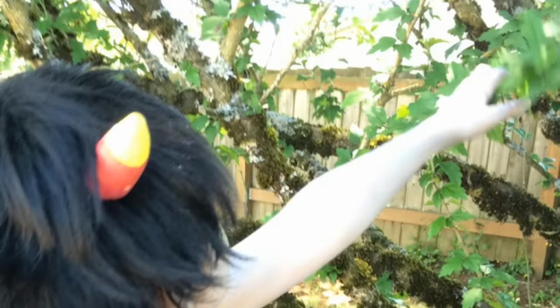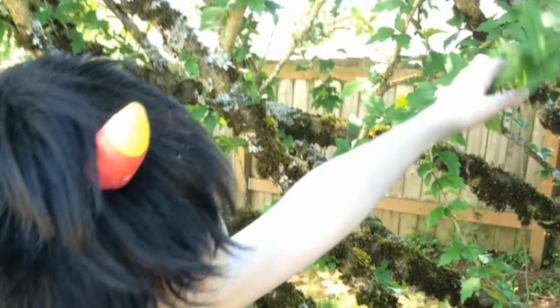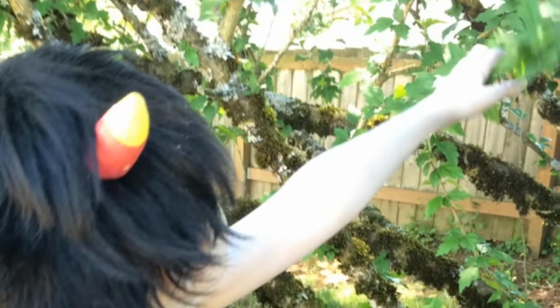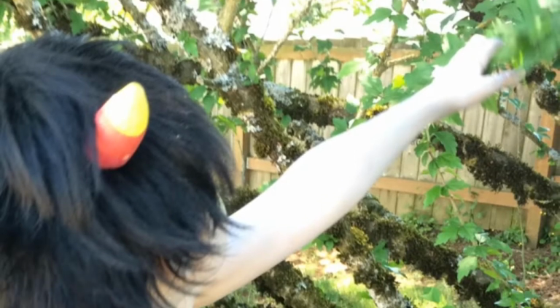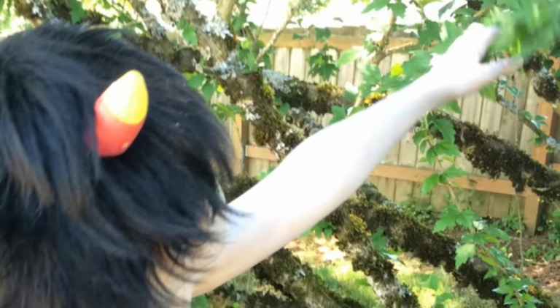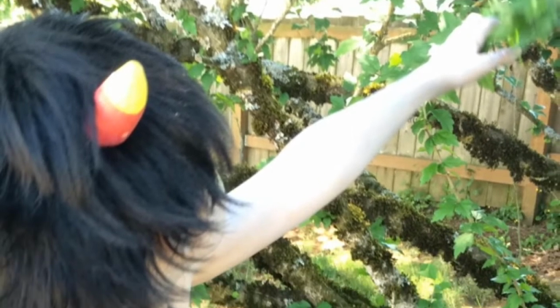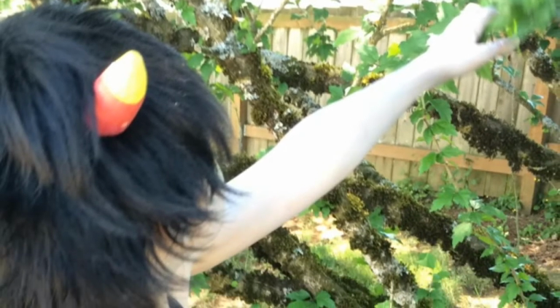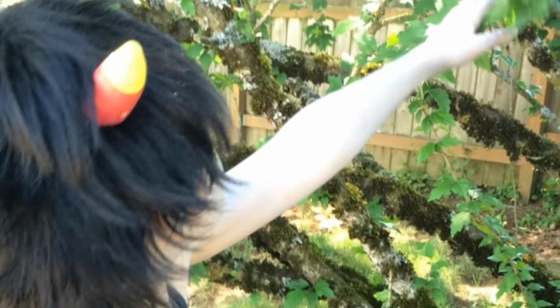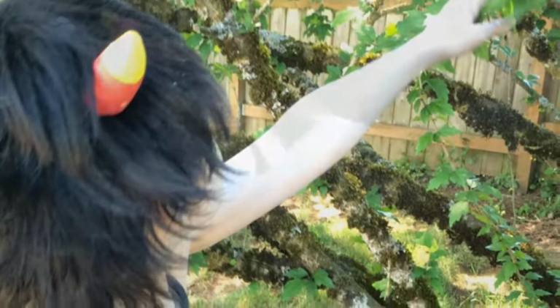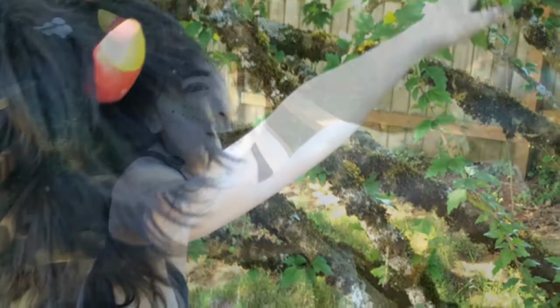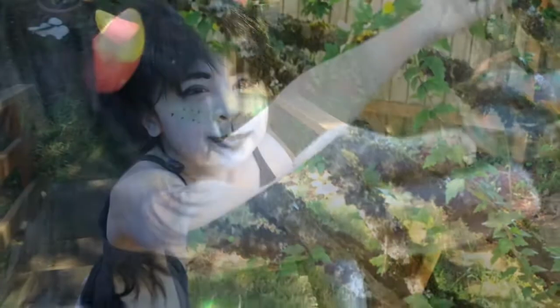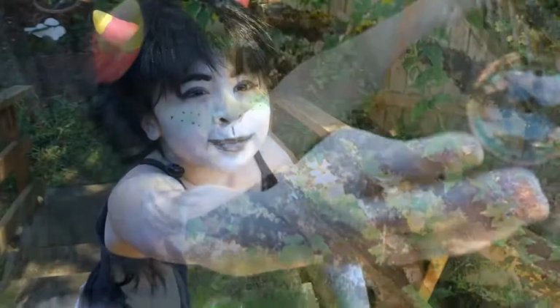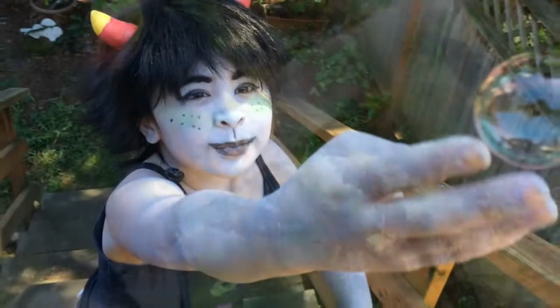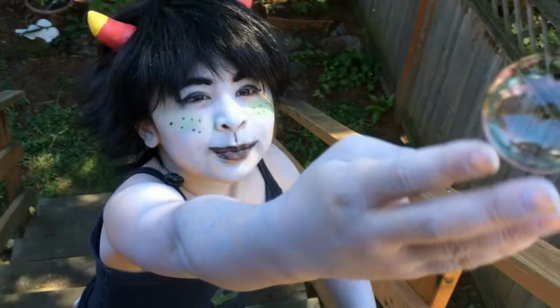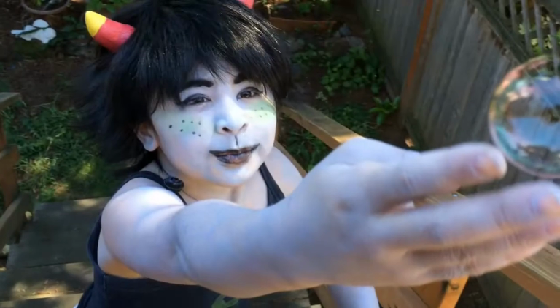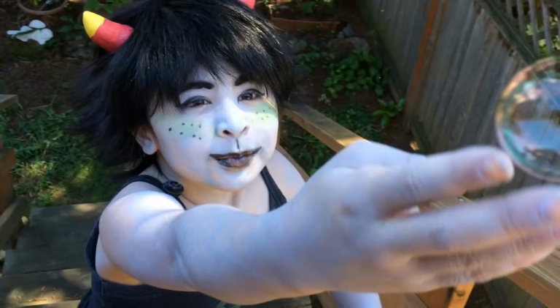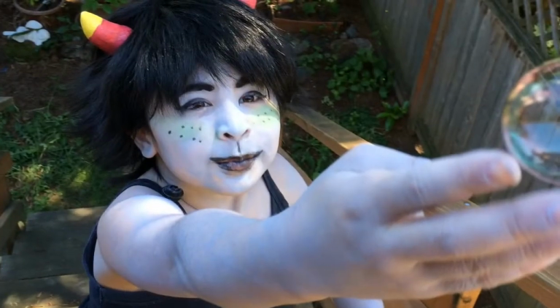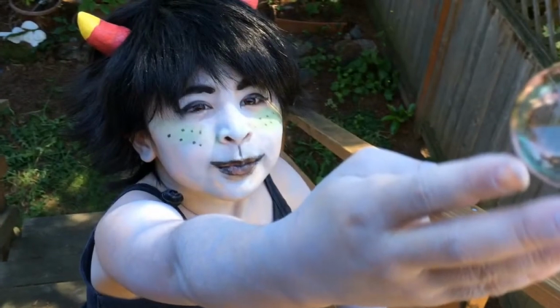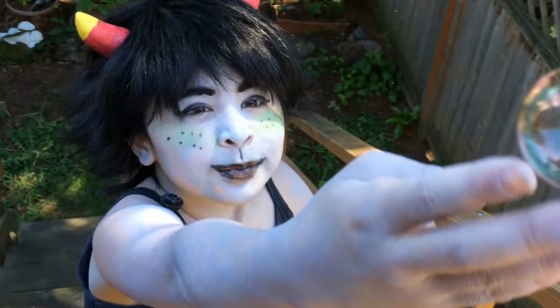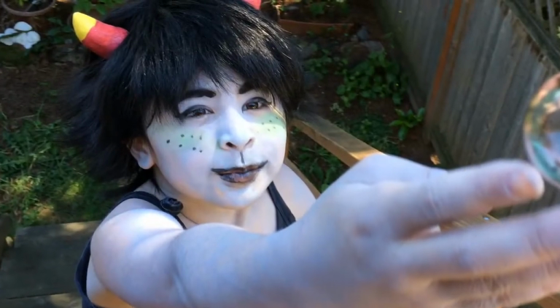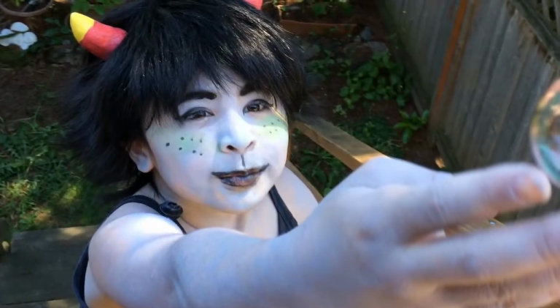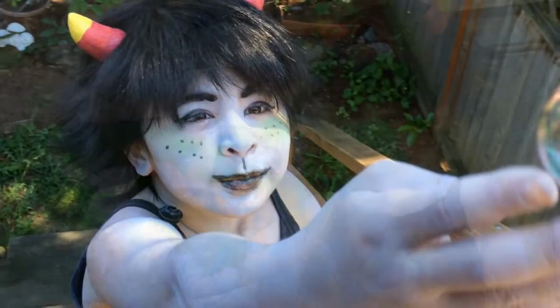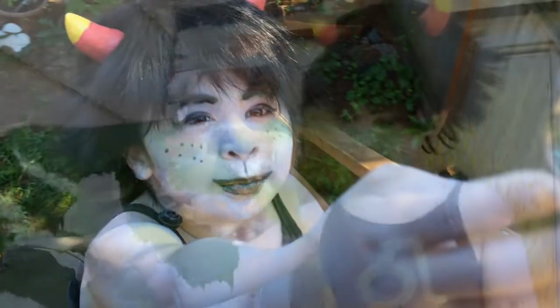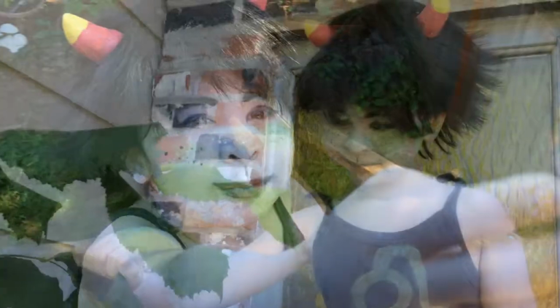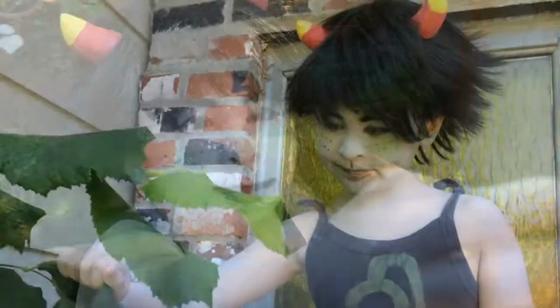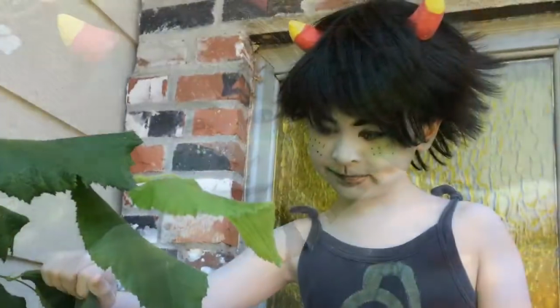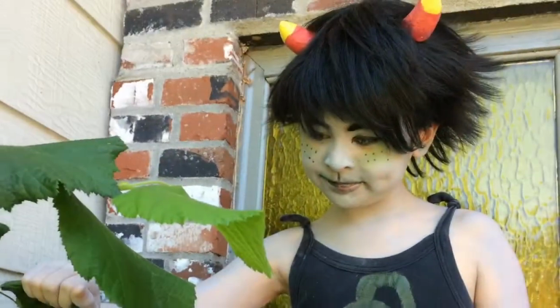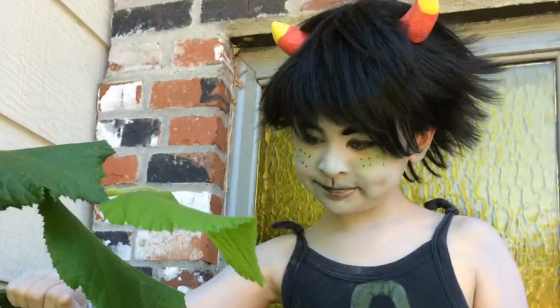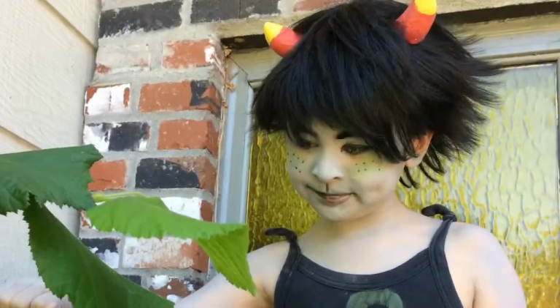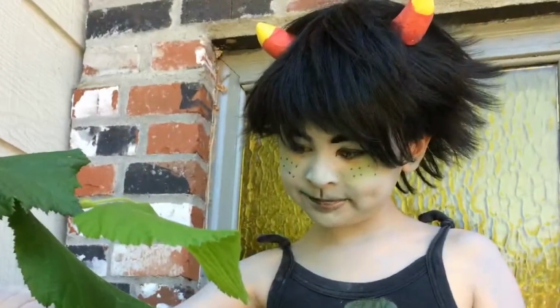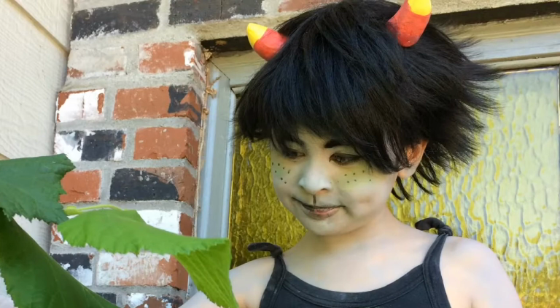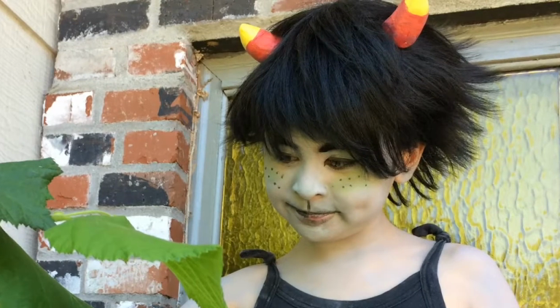Hi, in this tutorial I'm going to show you how to wear horns without showing your headband.